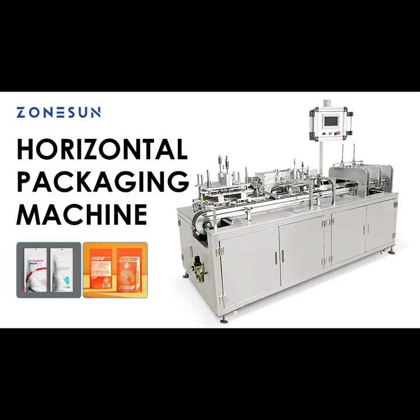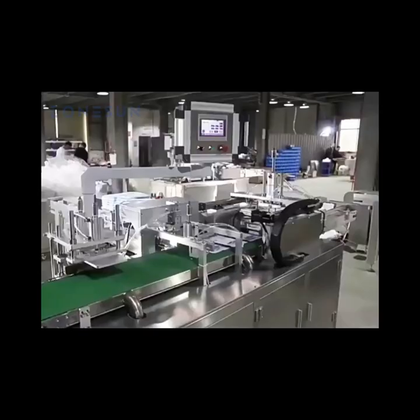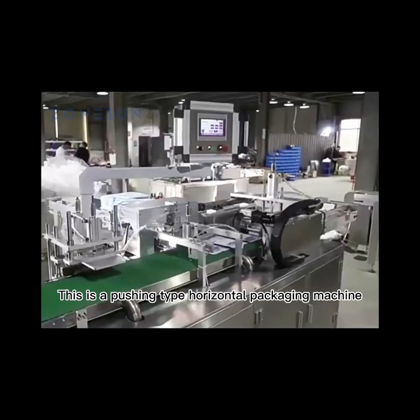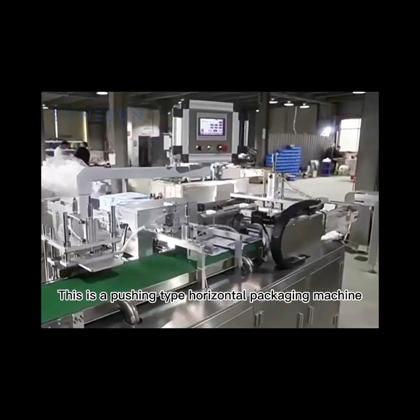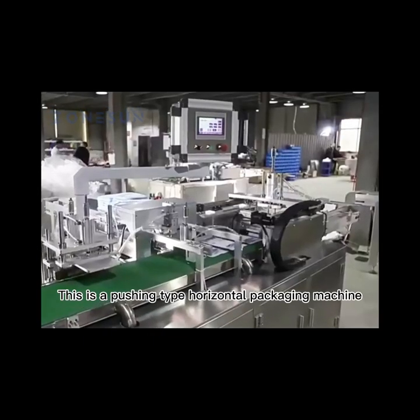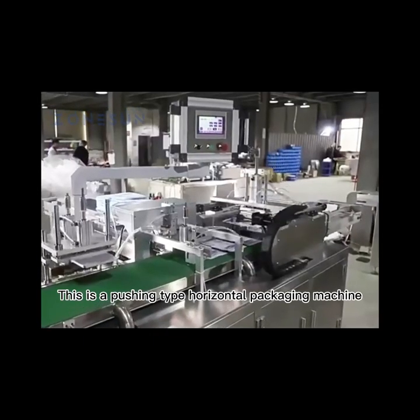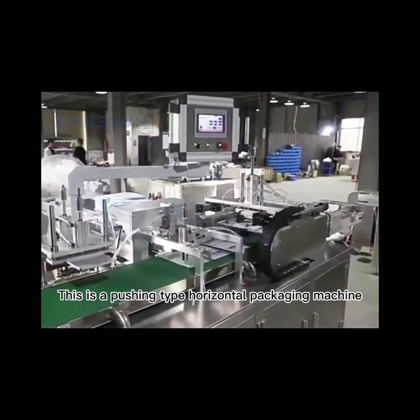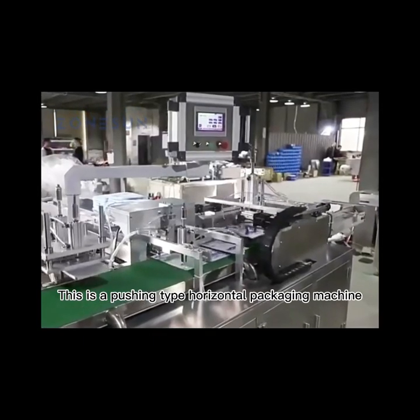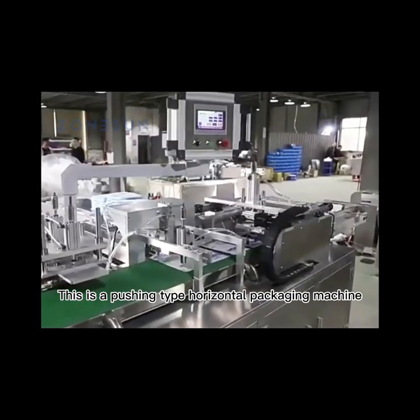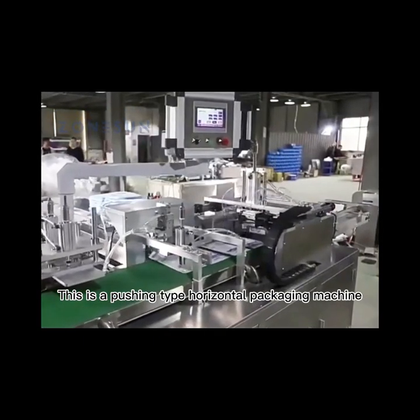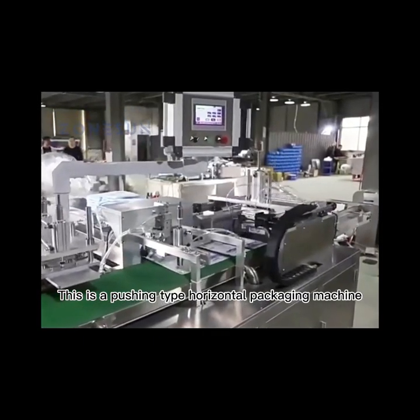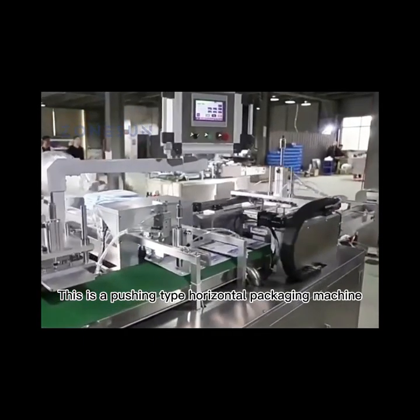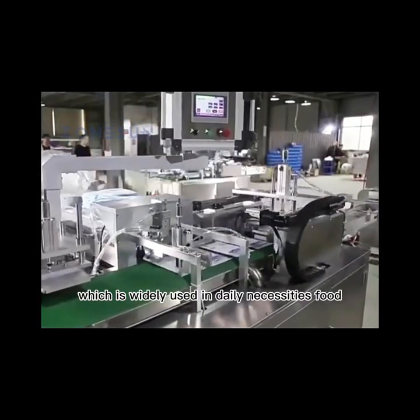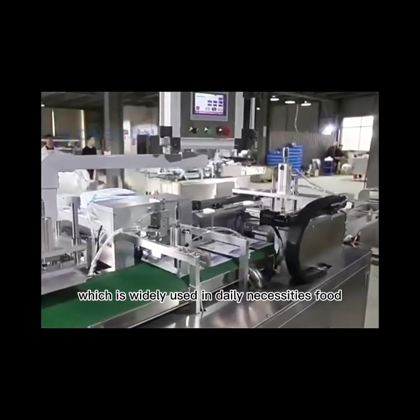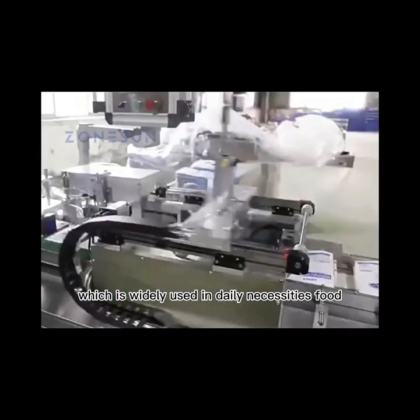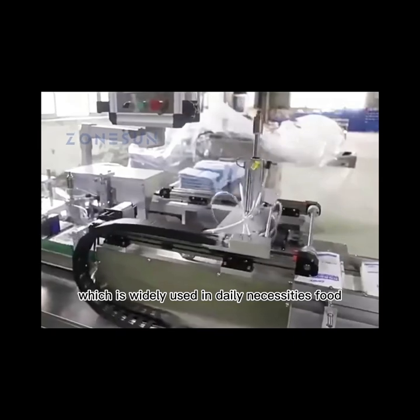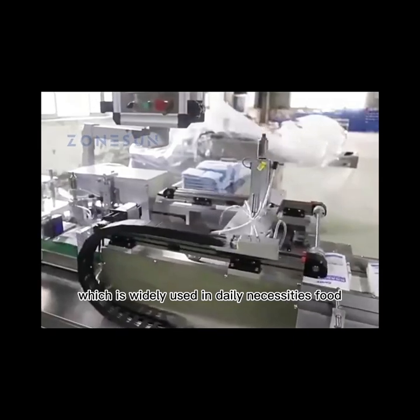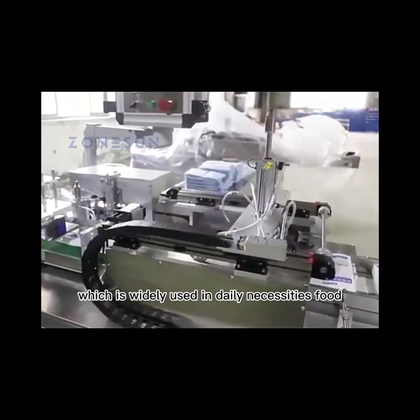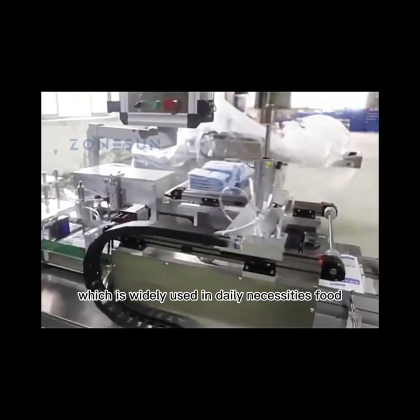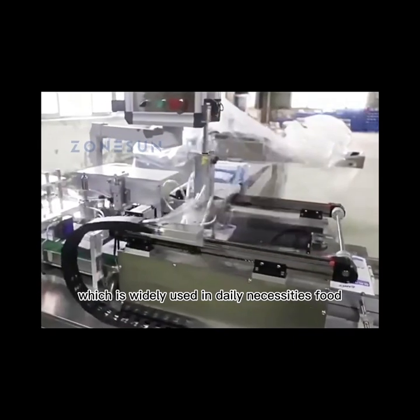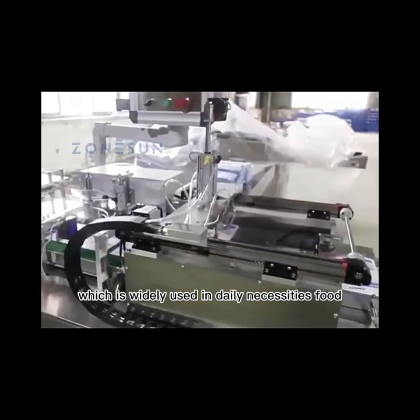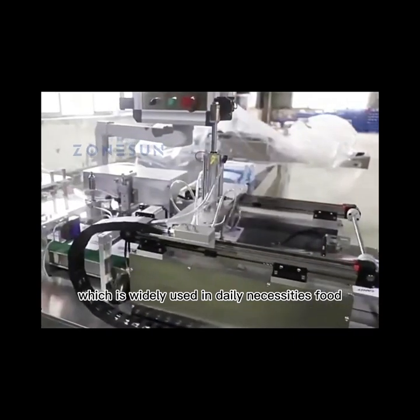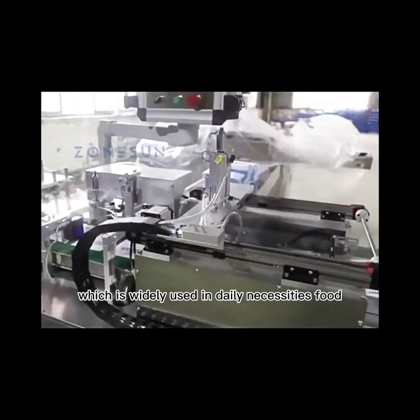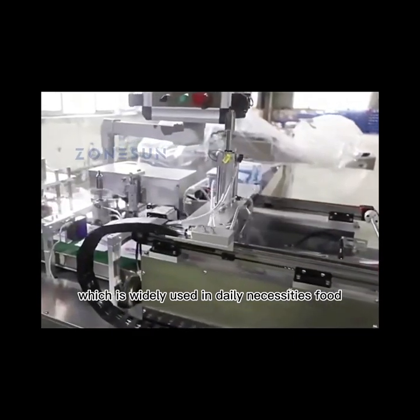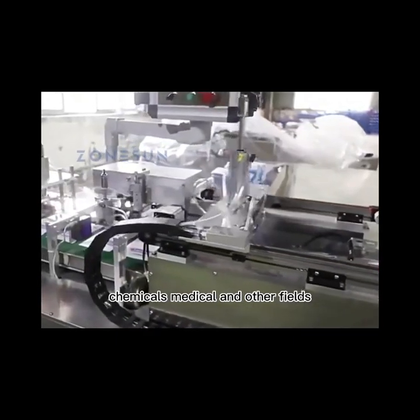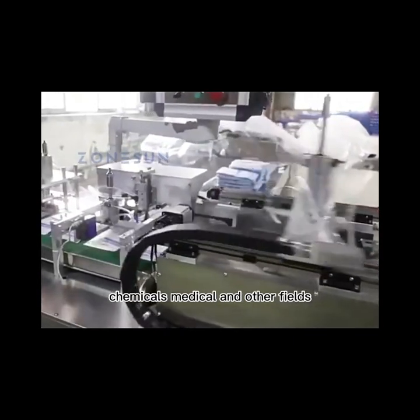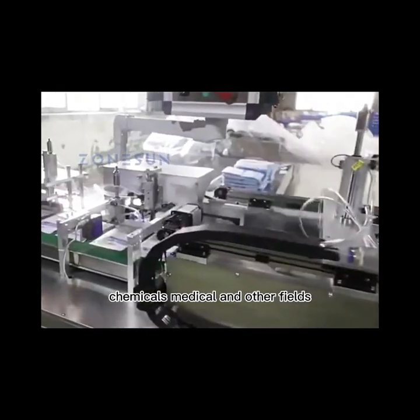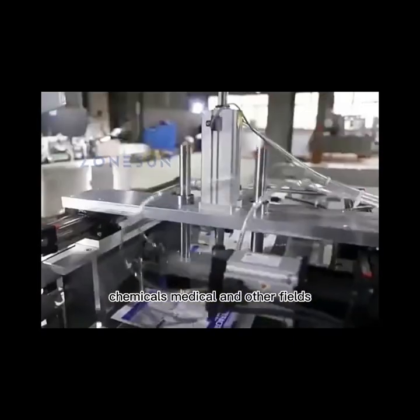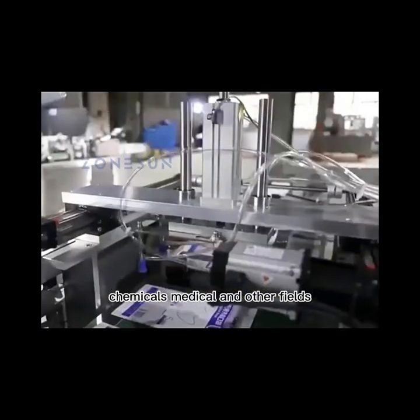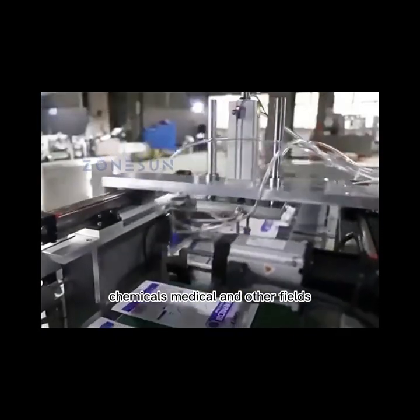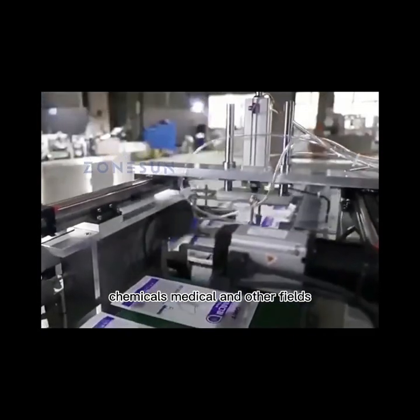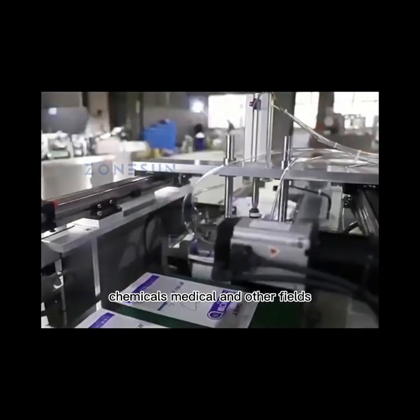This is a pushing type horizontal packaging machine, which is widely used in daily necessities, food, chemicals, medical and other fields.